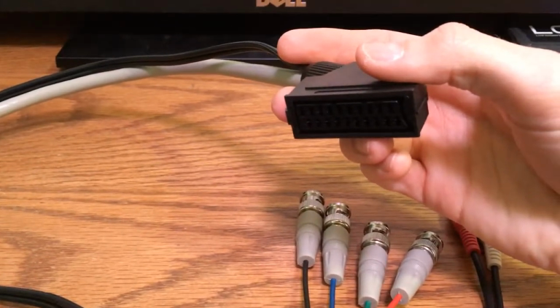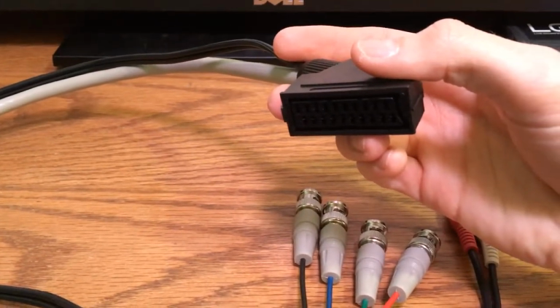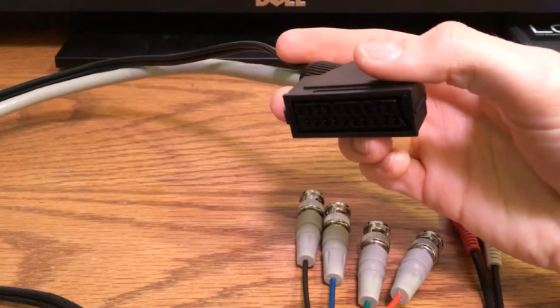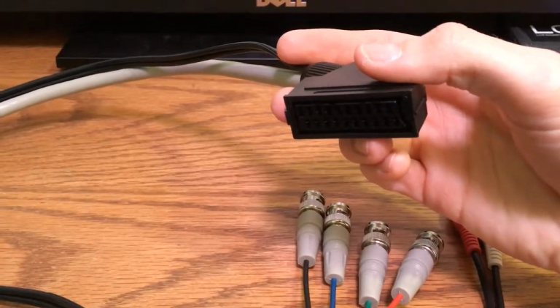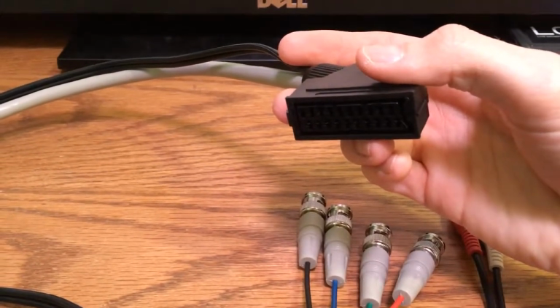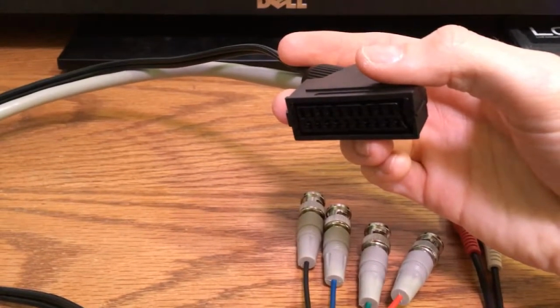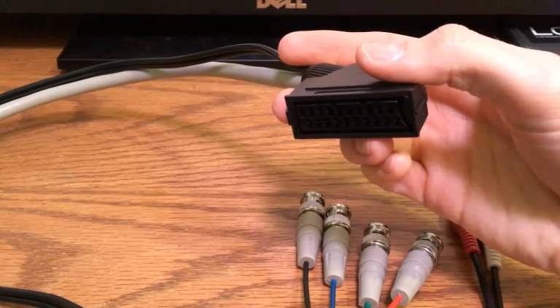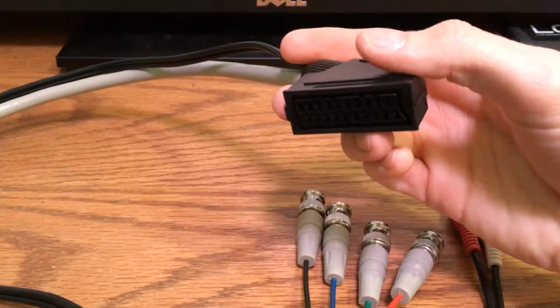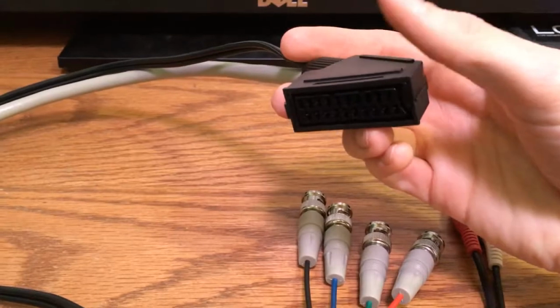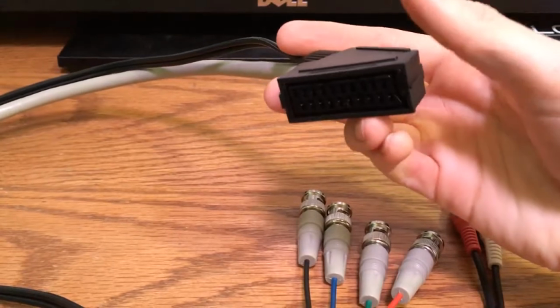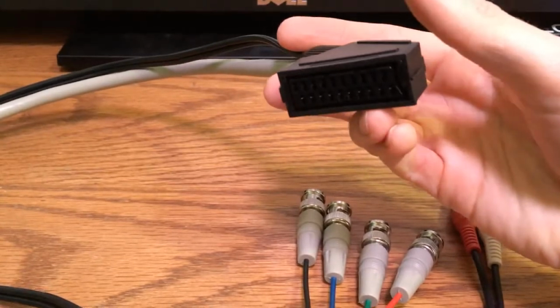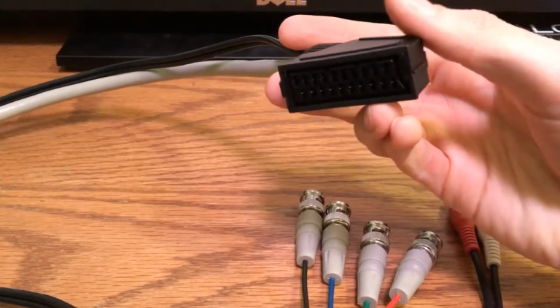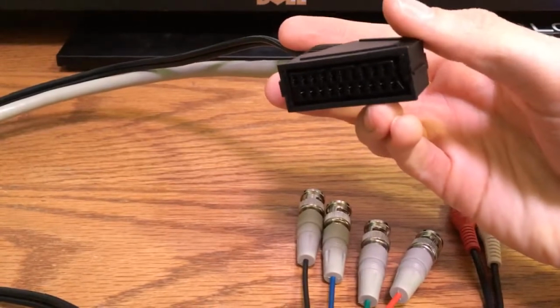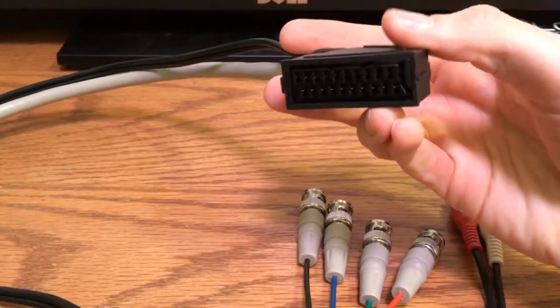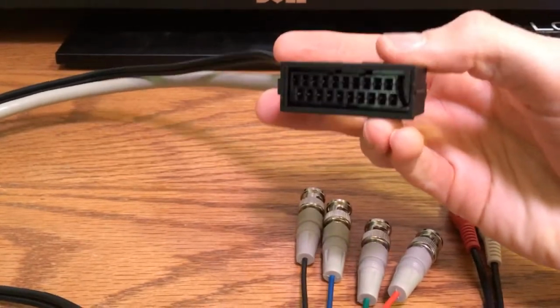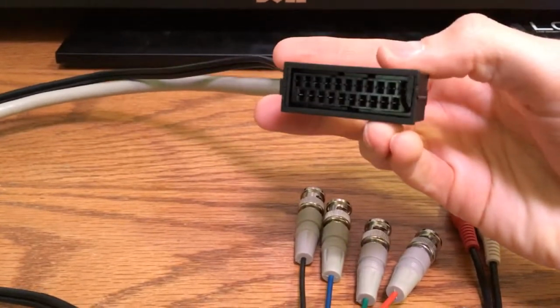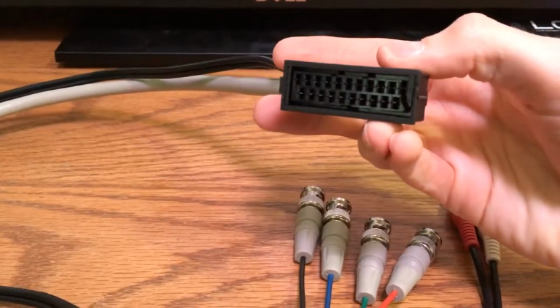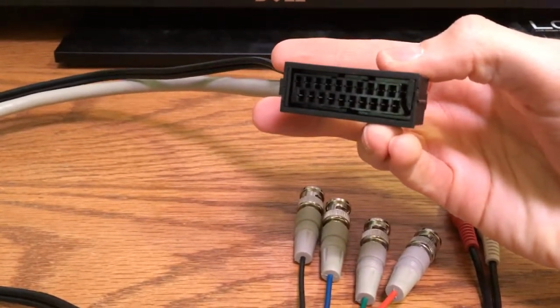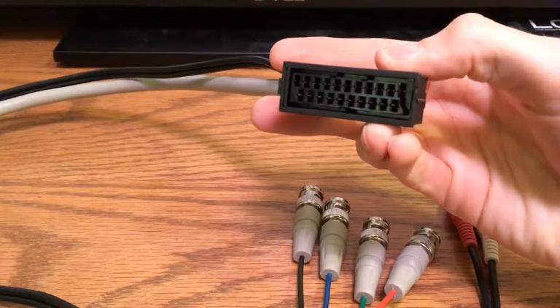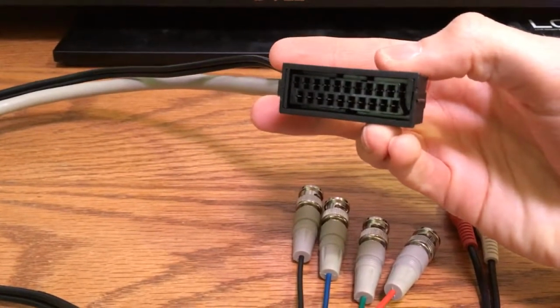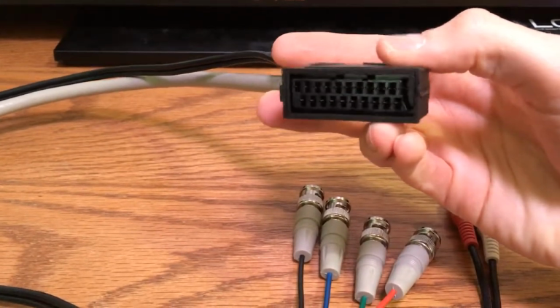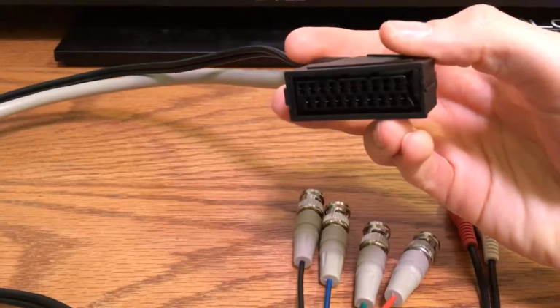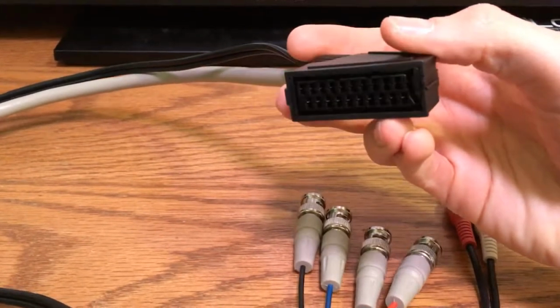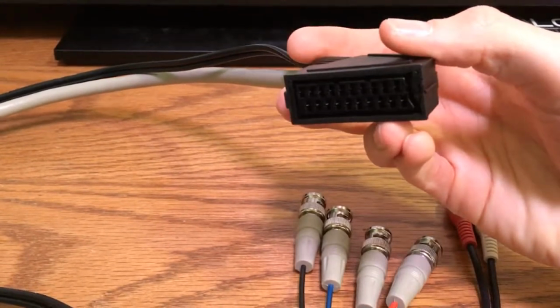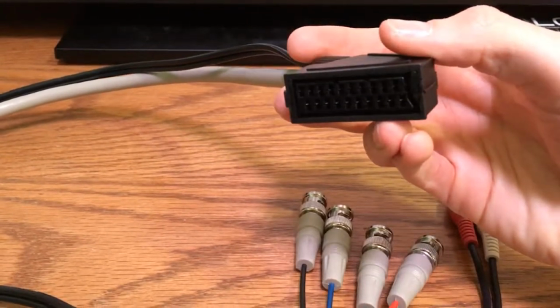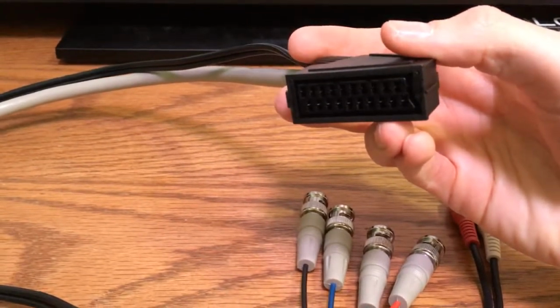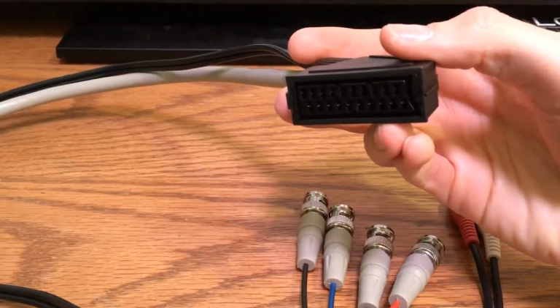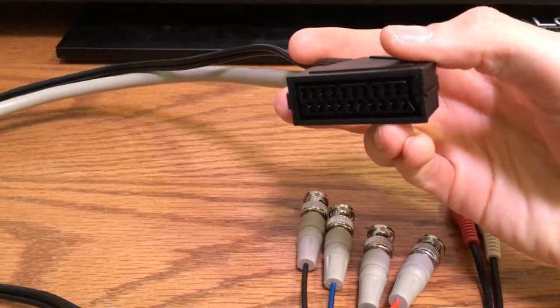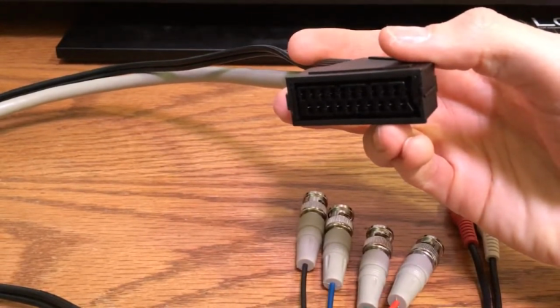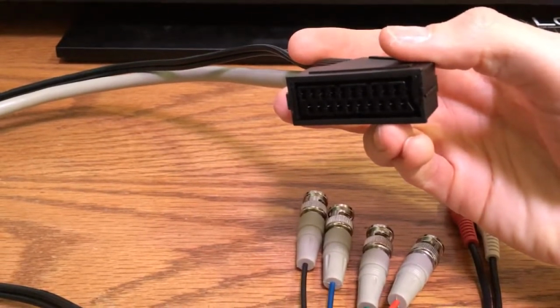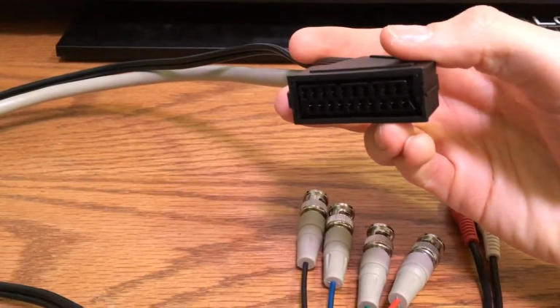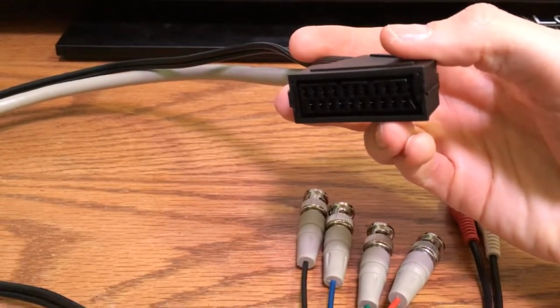So let's just look at a basic setup of how you would go about plugging this into a PVM using these cables.